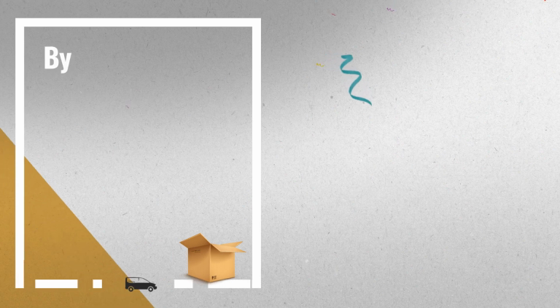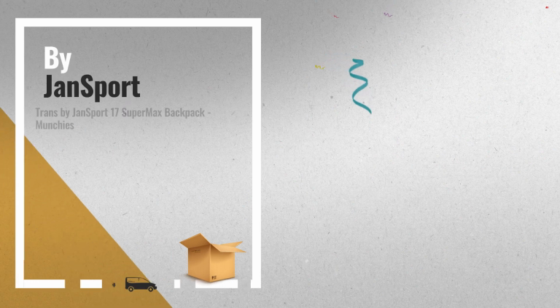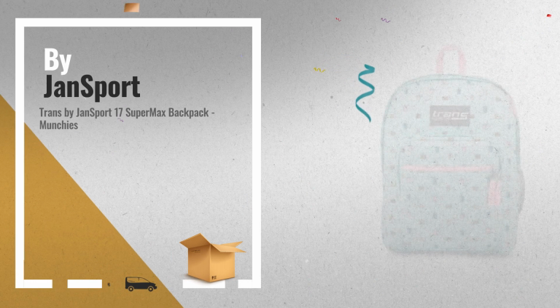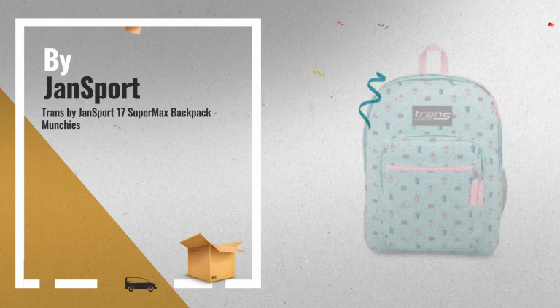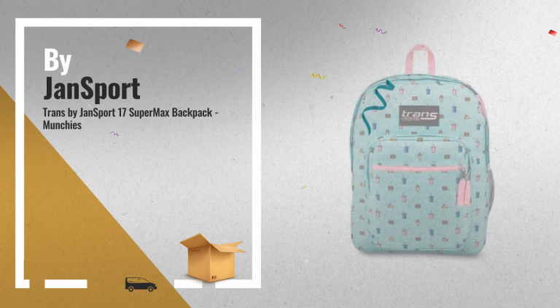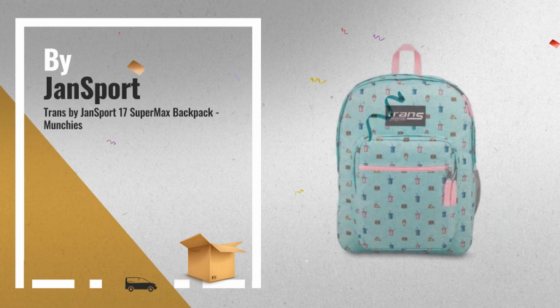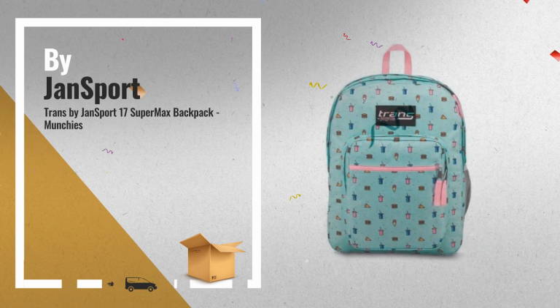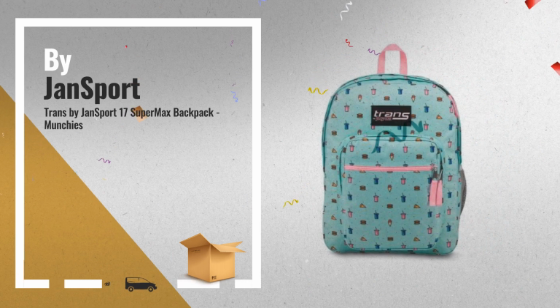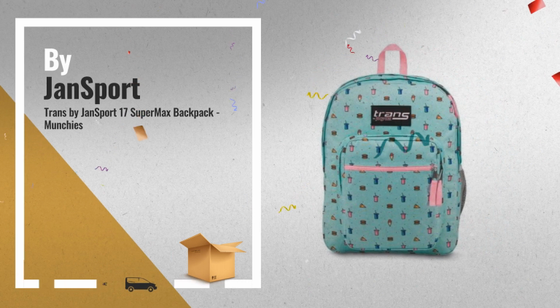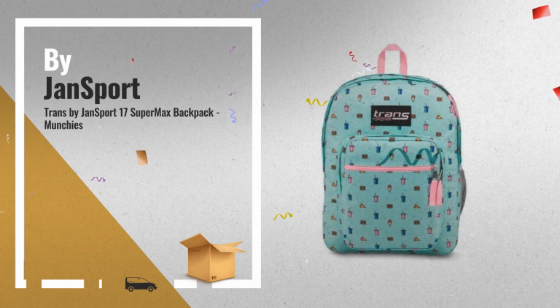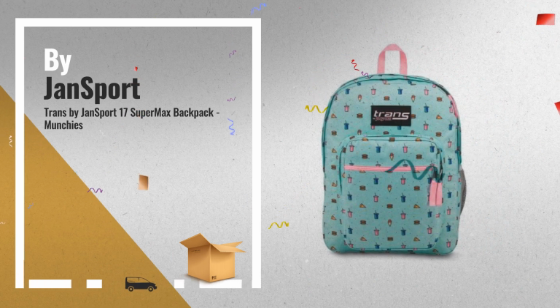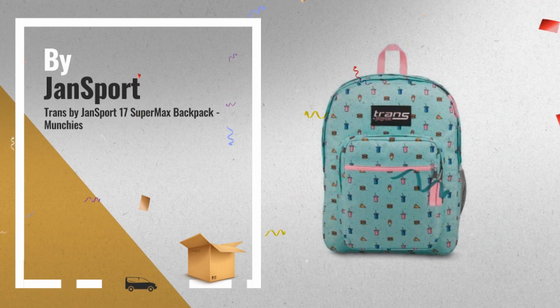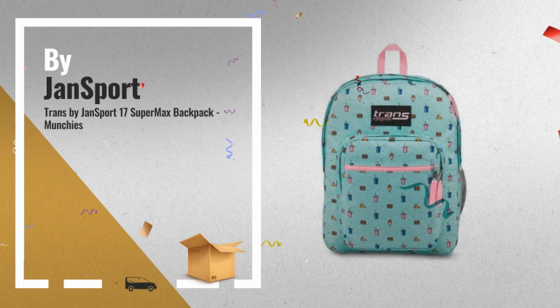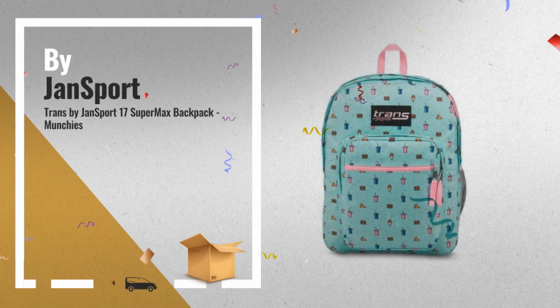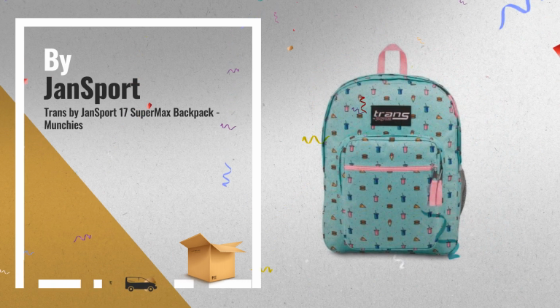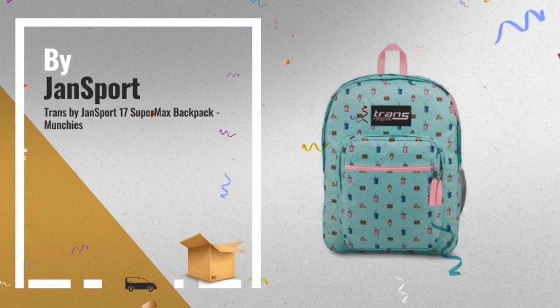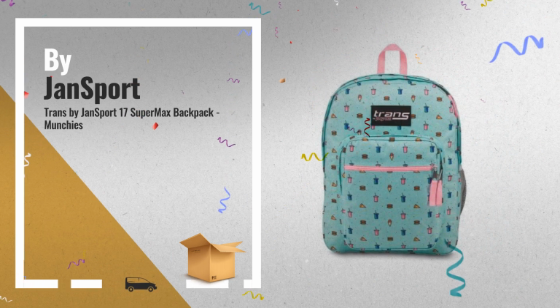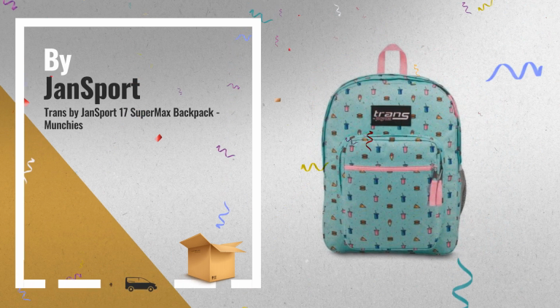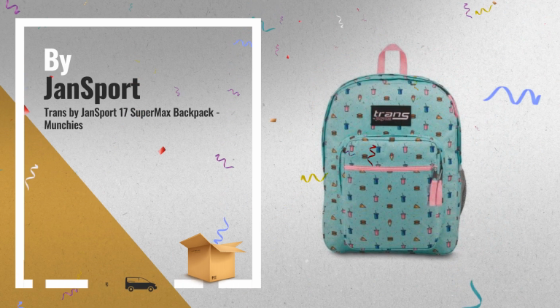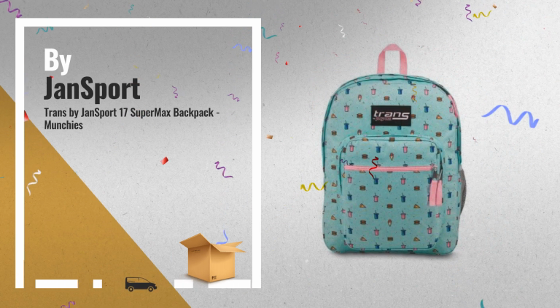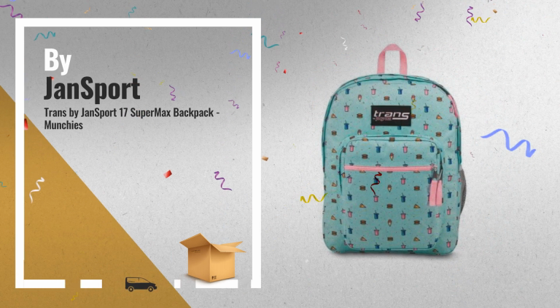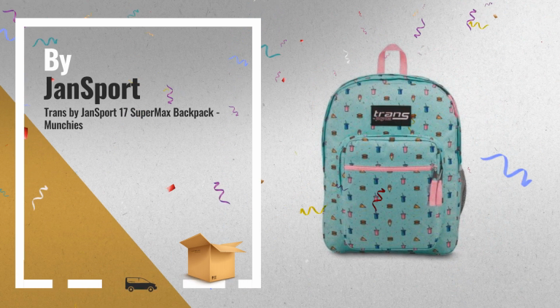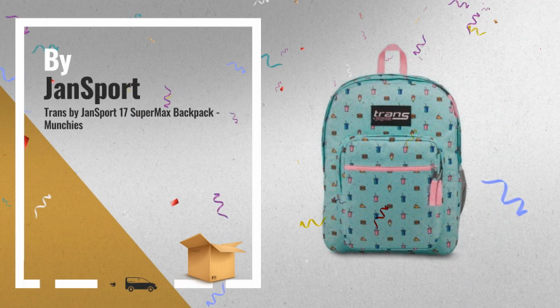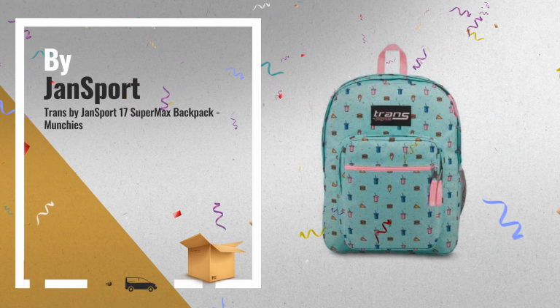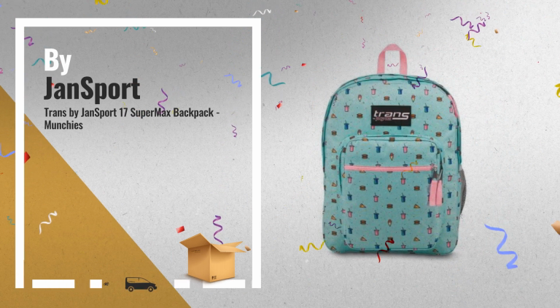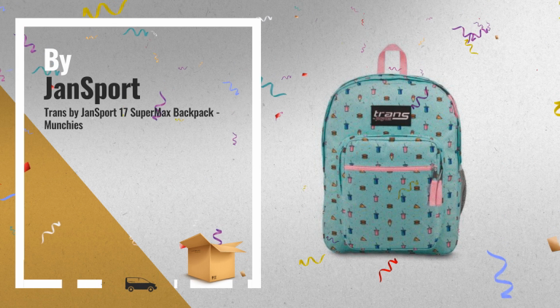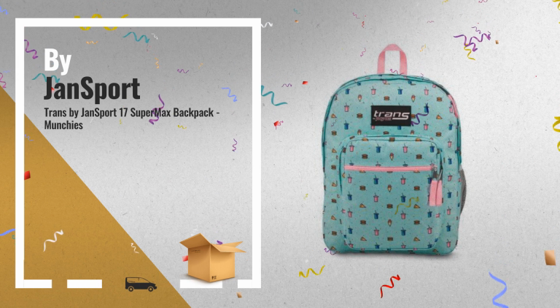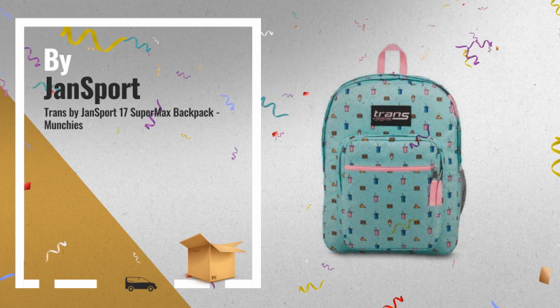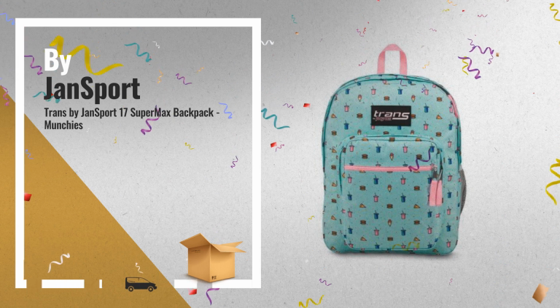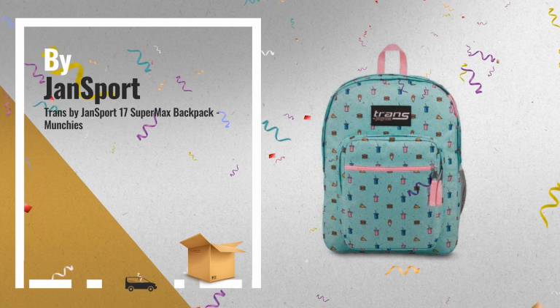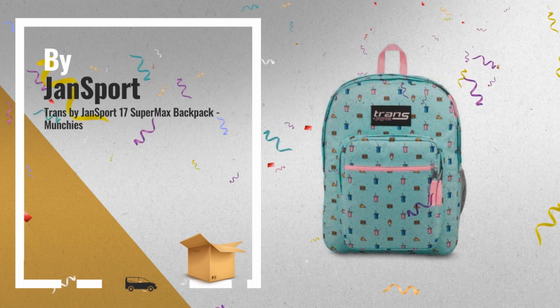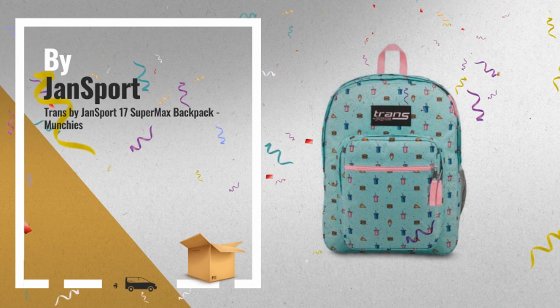Number 6: Add some fun appeal to your everyday backpack with the Supermax Backpack from Trans by Jansport.